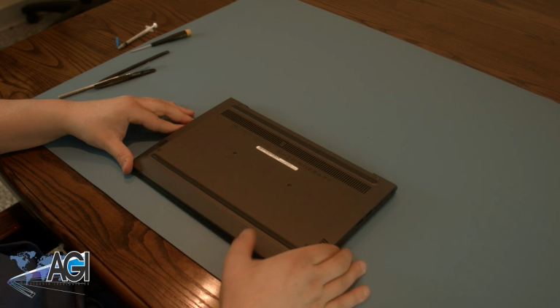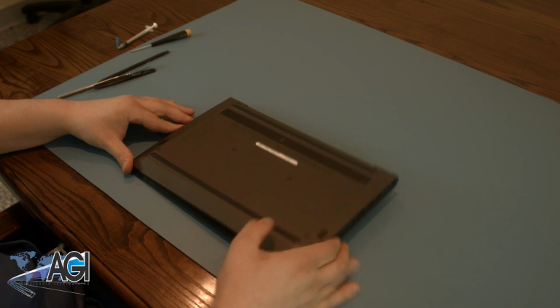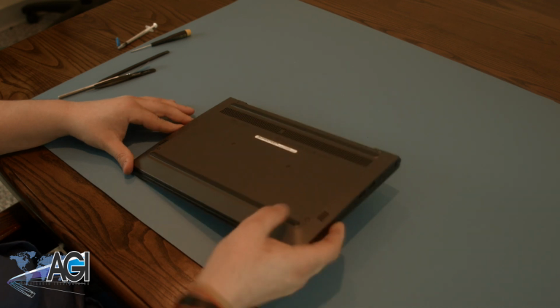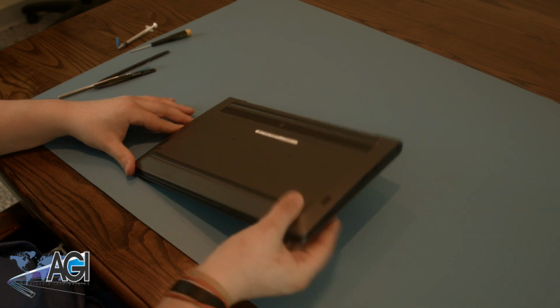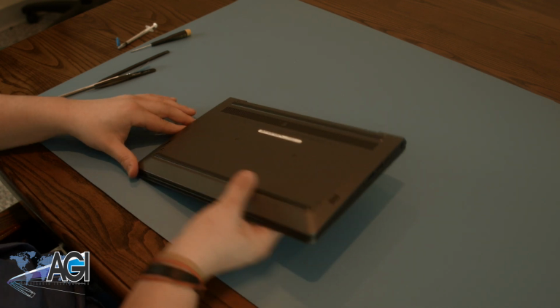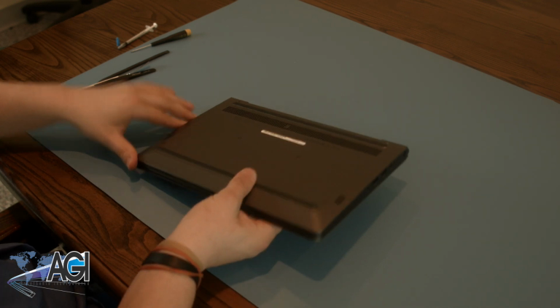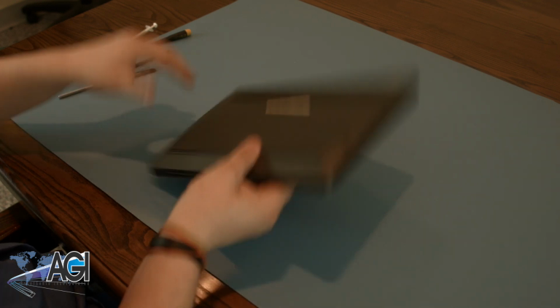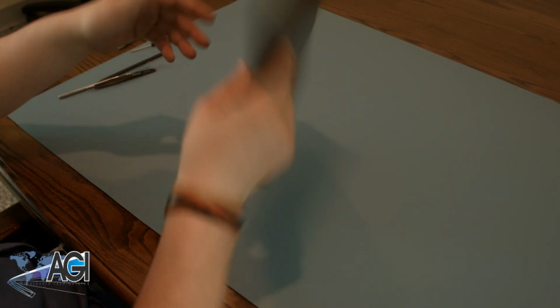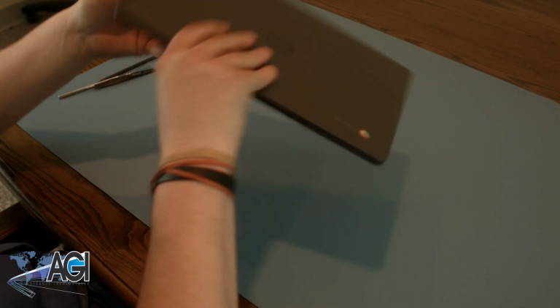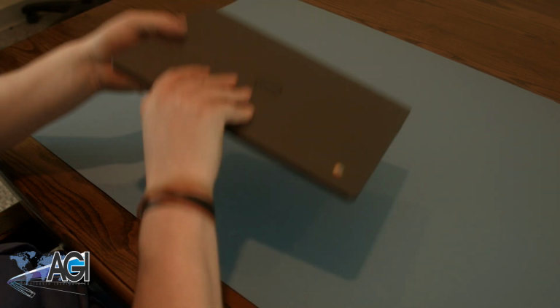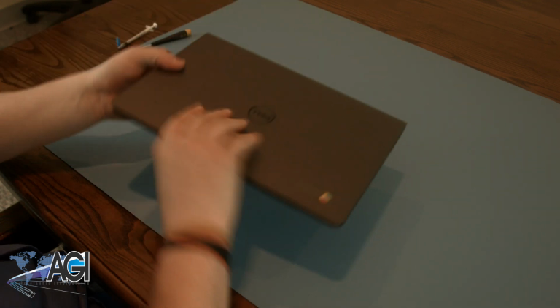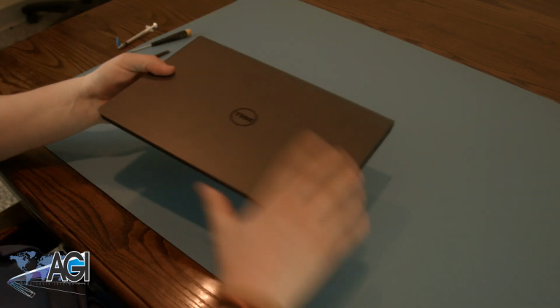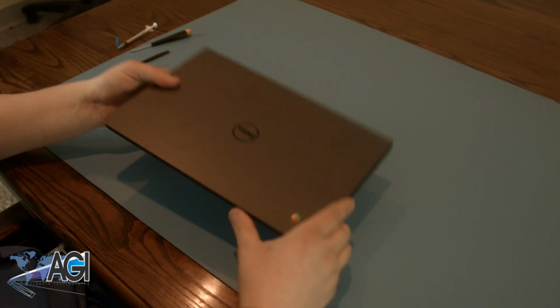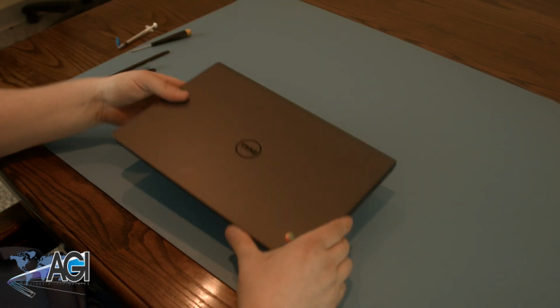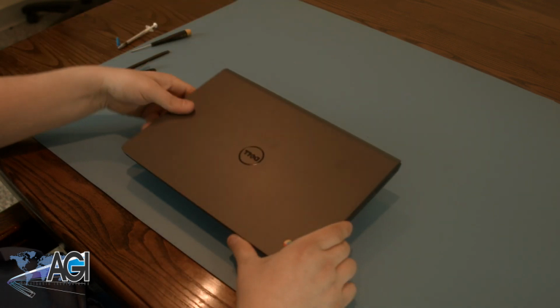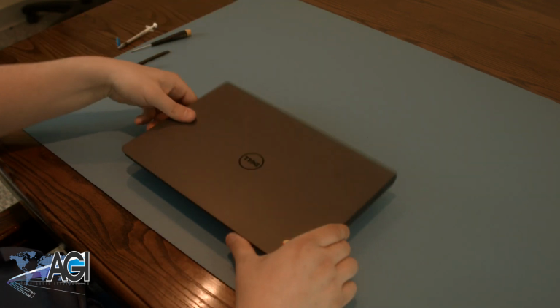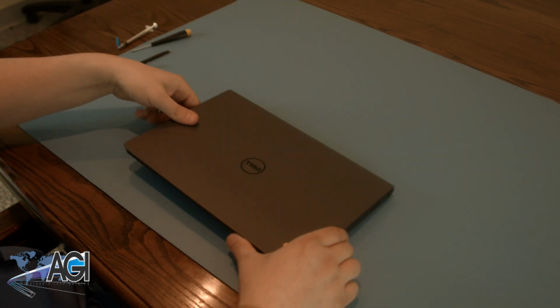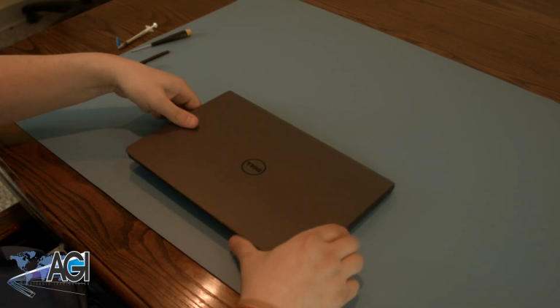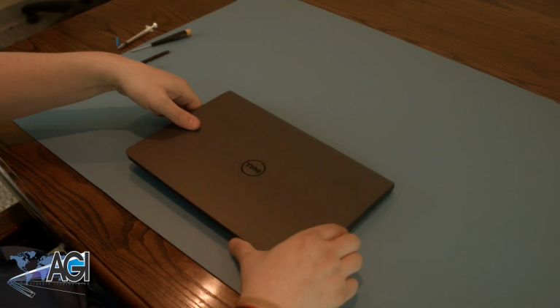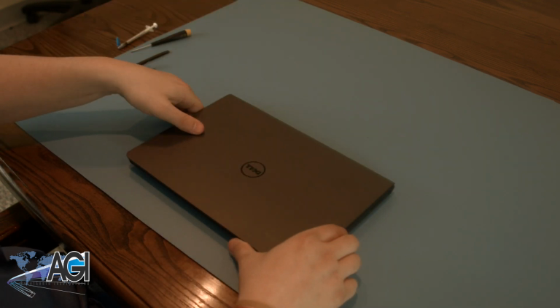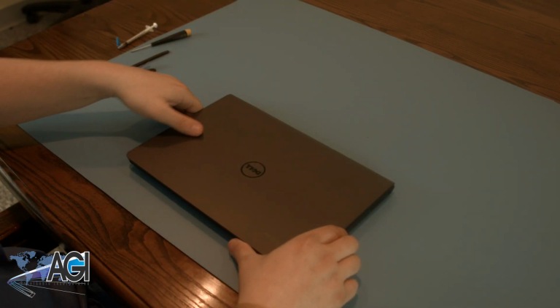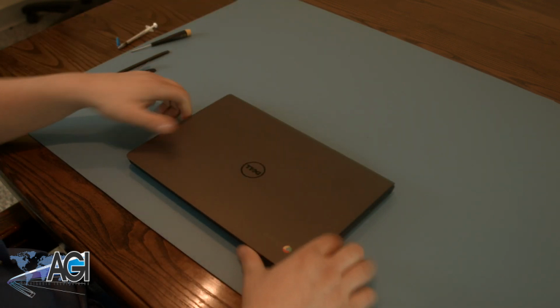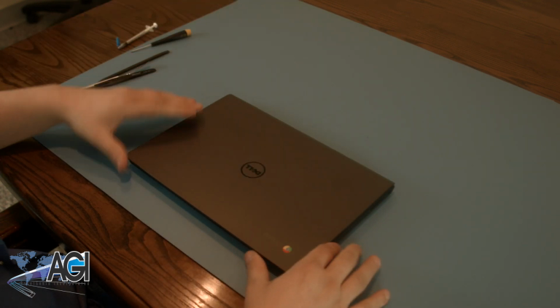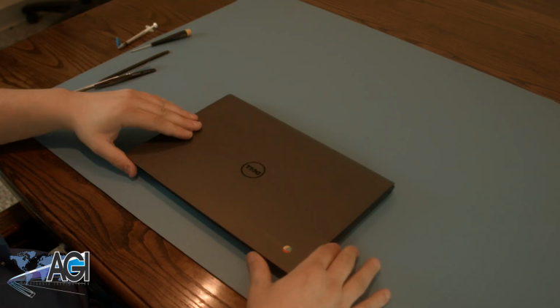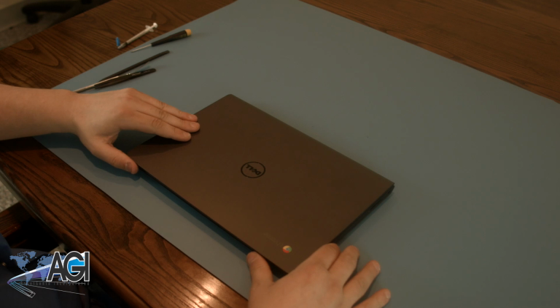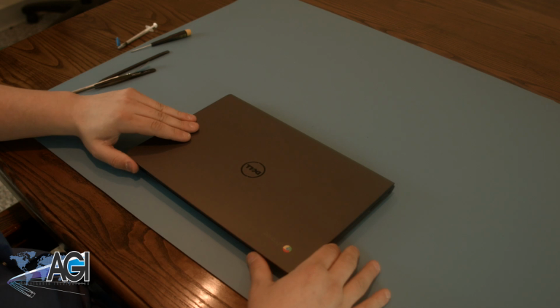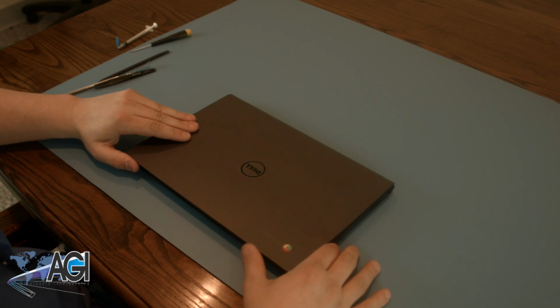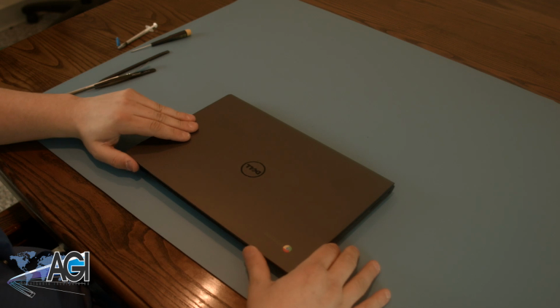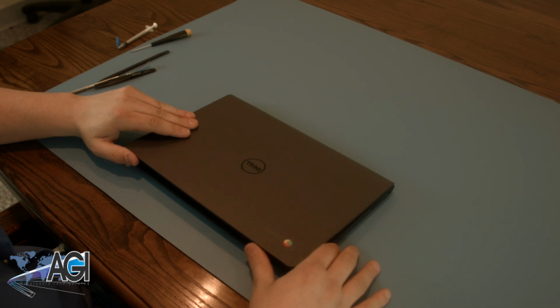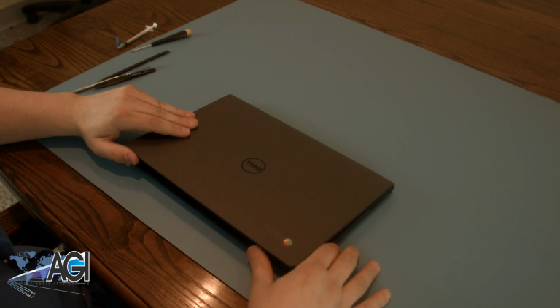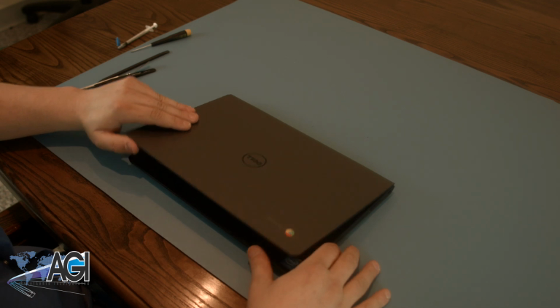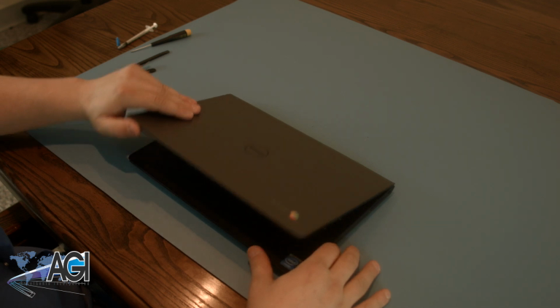You have now successfully replaced the battery in your Dell 11-inch Chromebook. Good job.